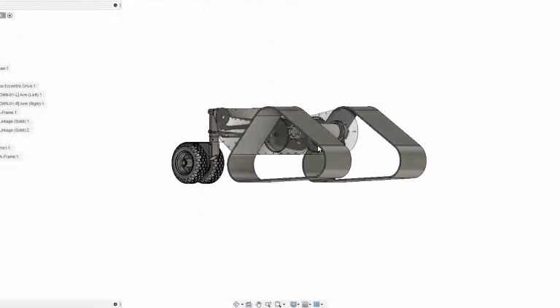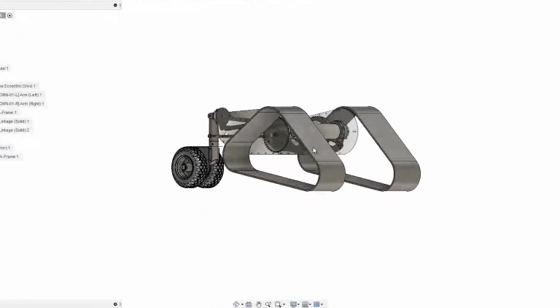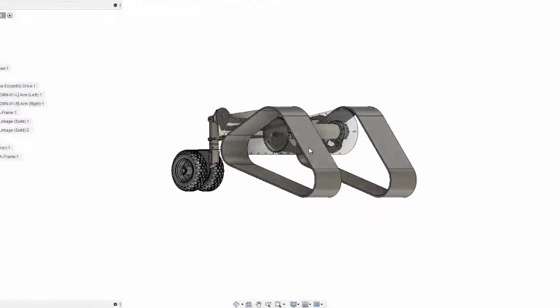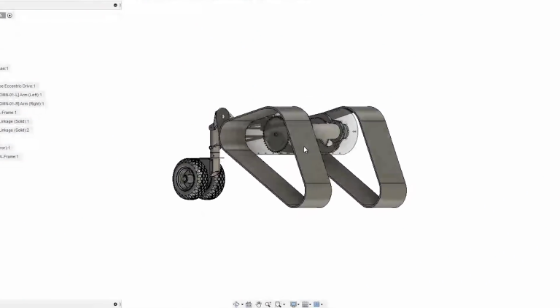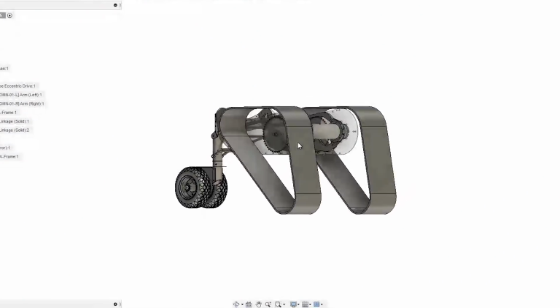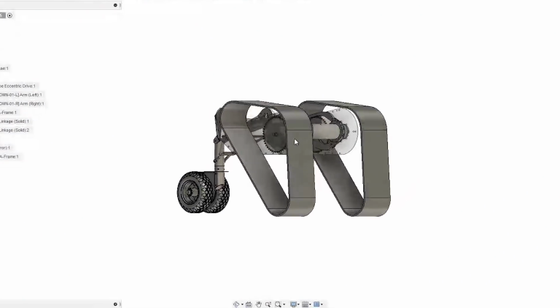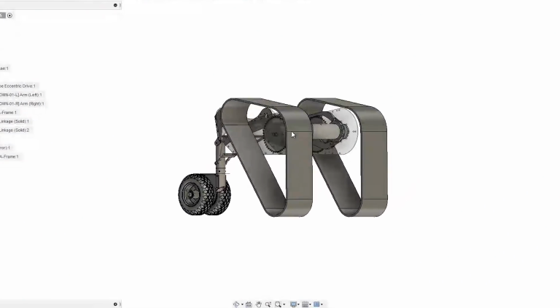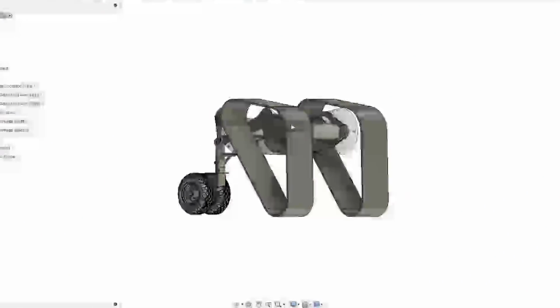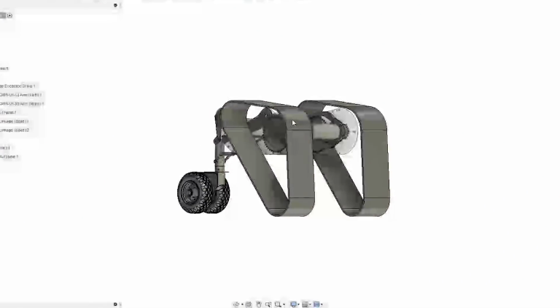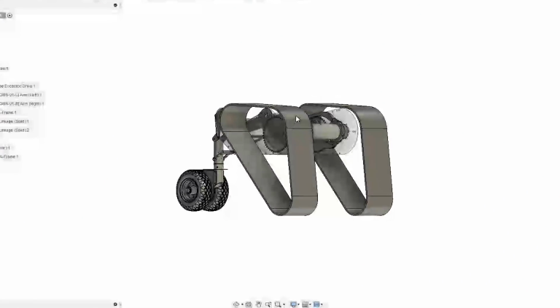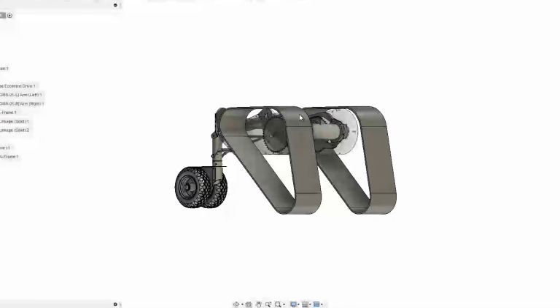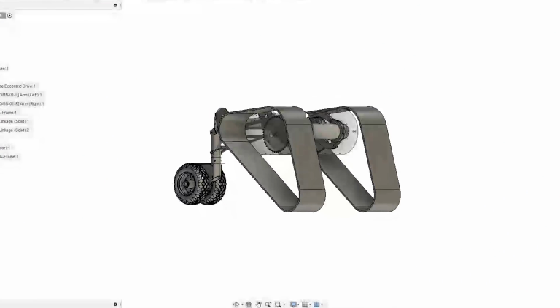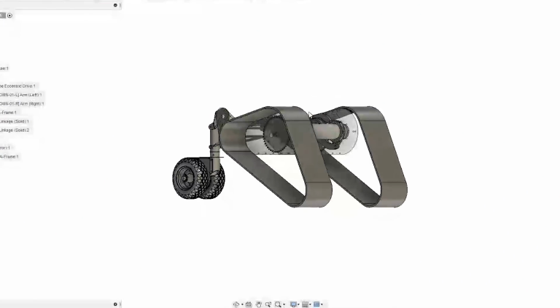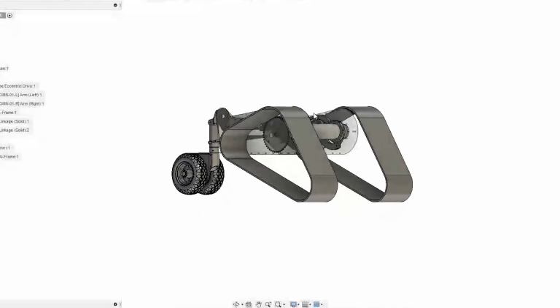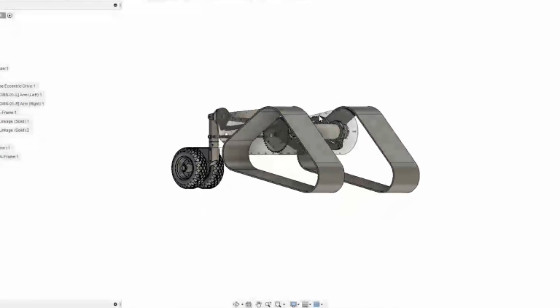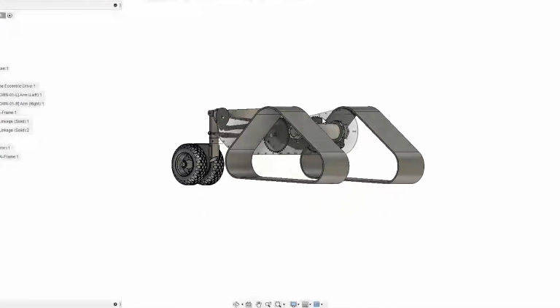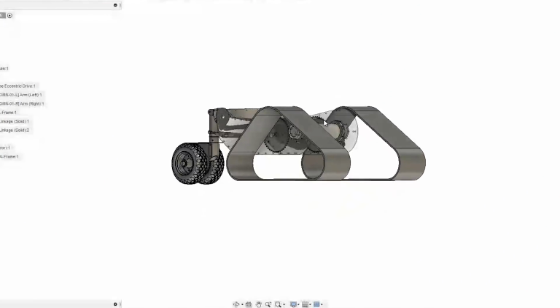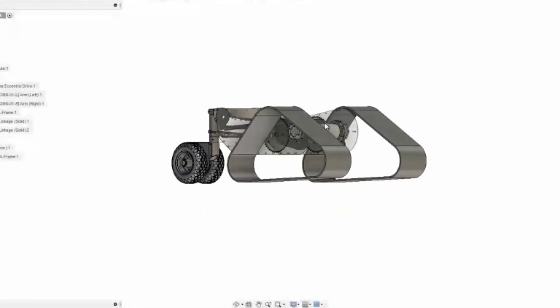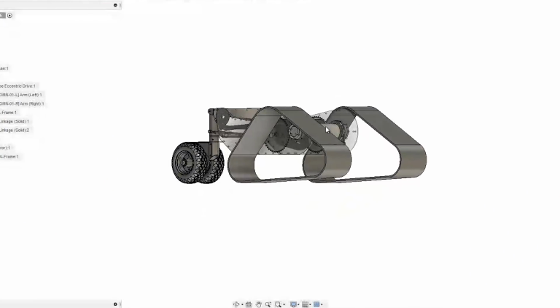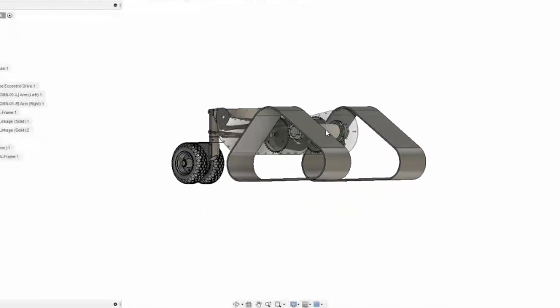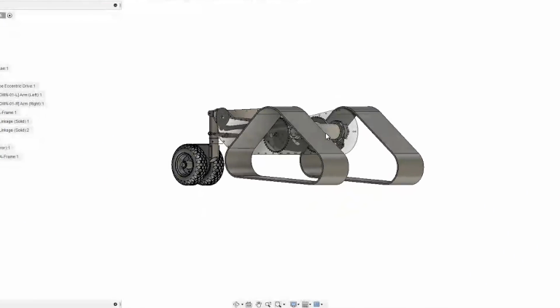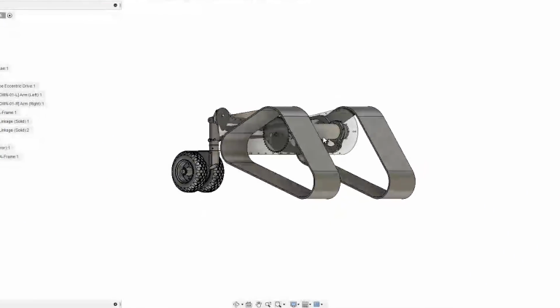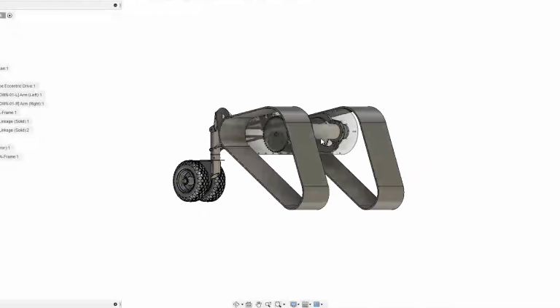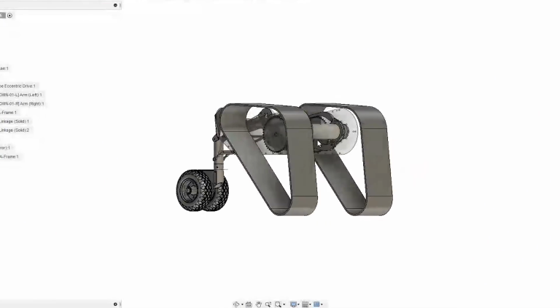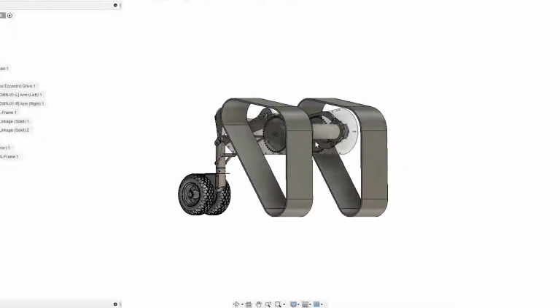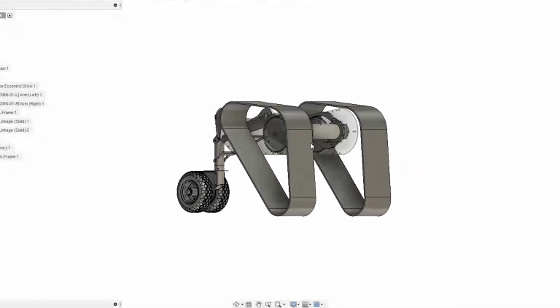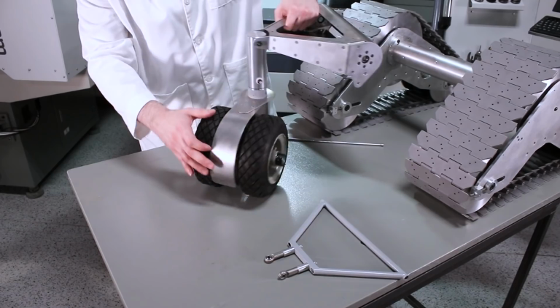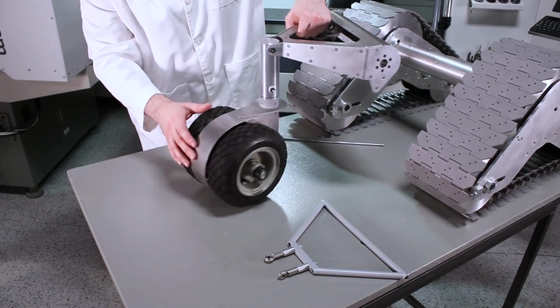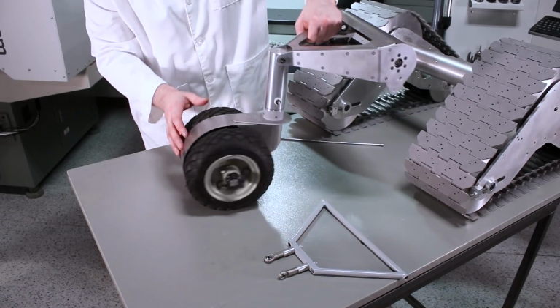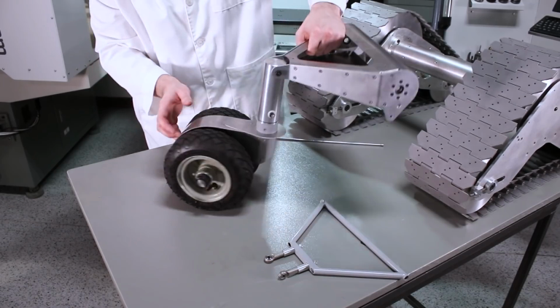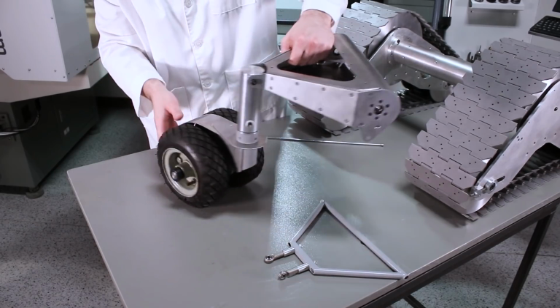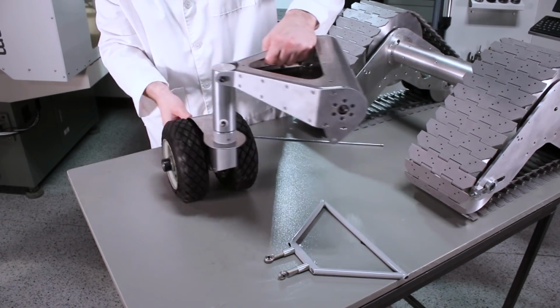These articulate along with the track tip as you can see here in the animated CAD model. This time we're just making the caster assembly.